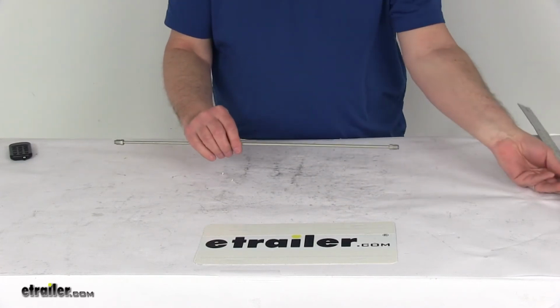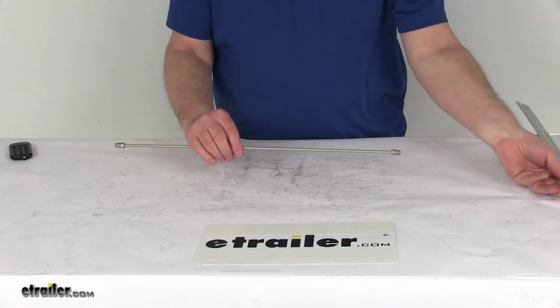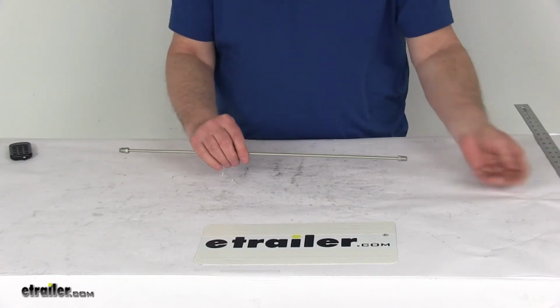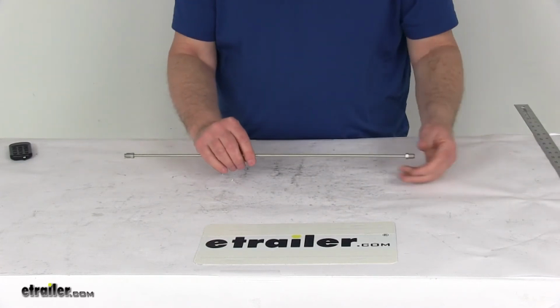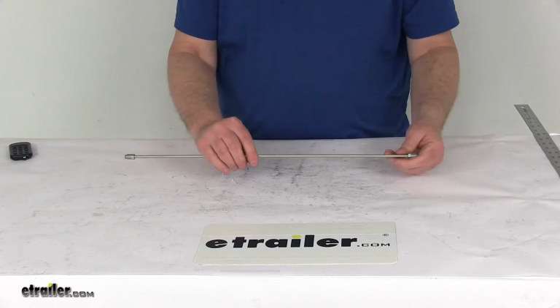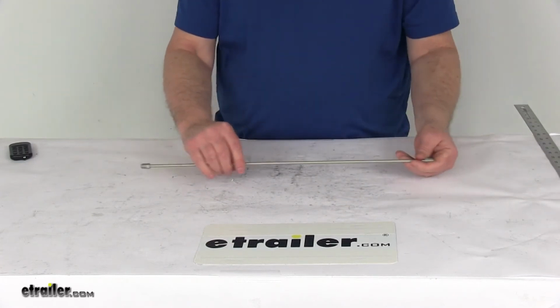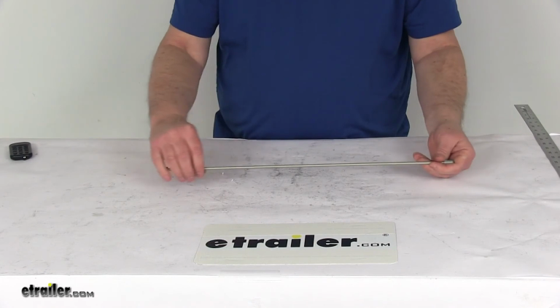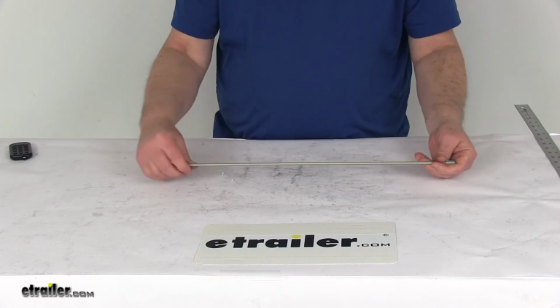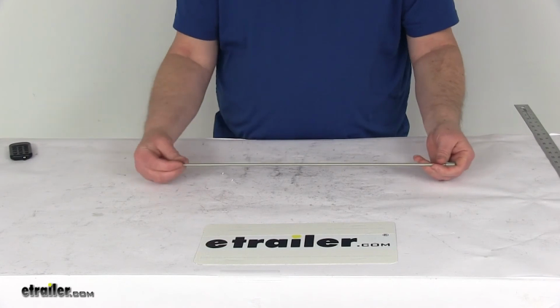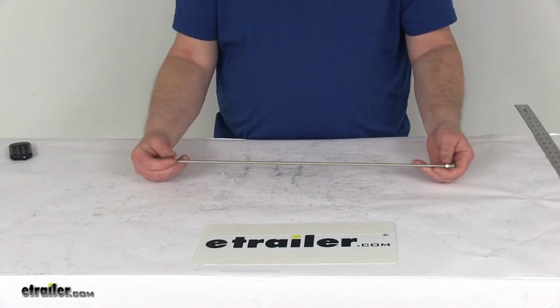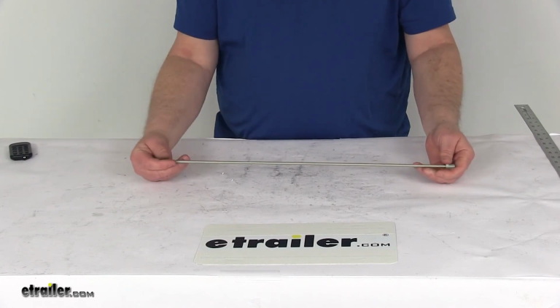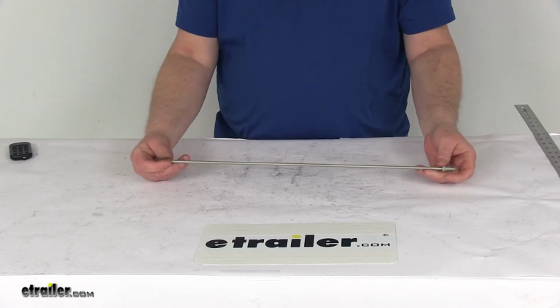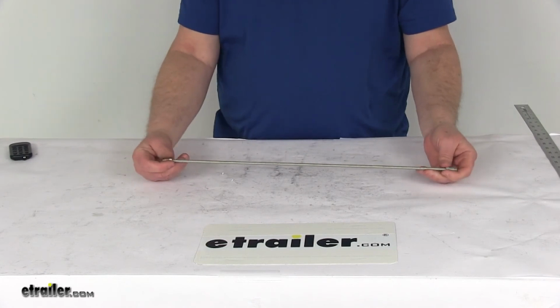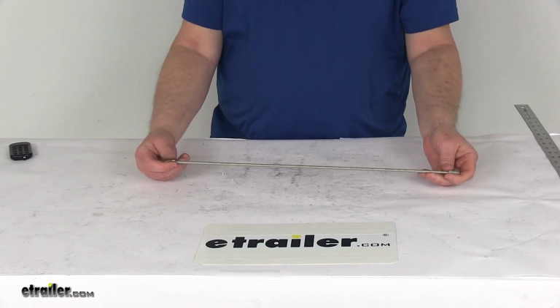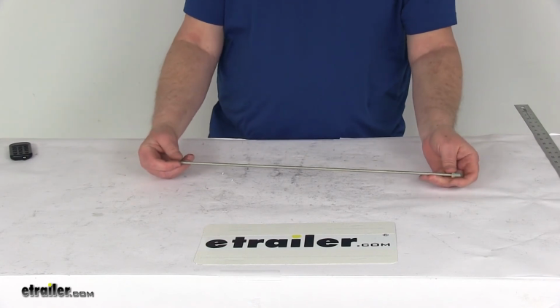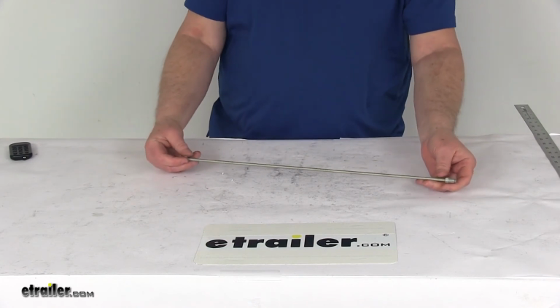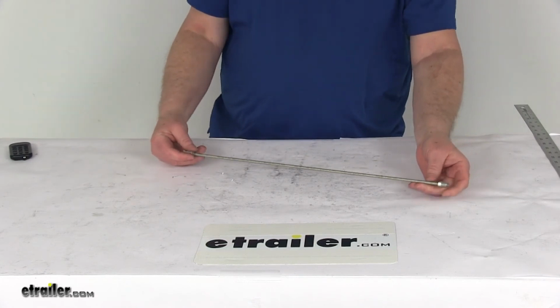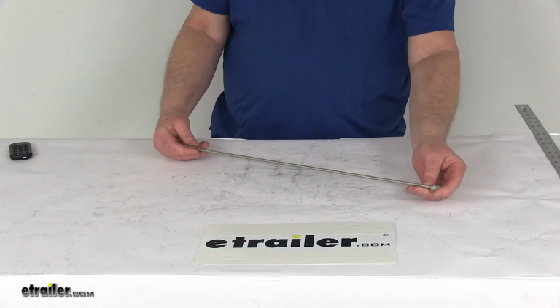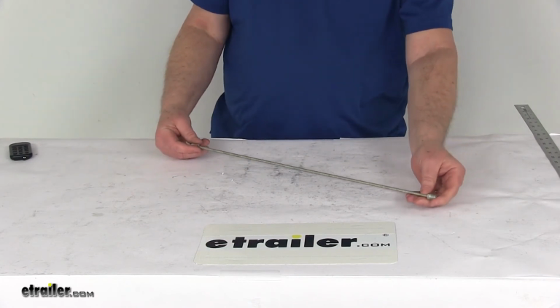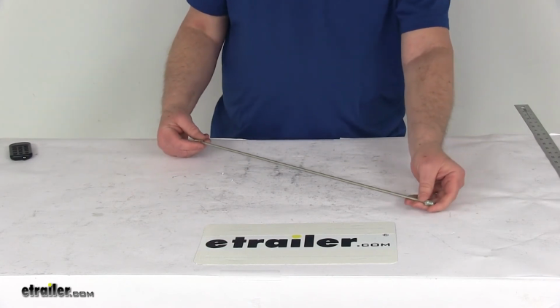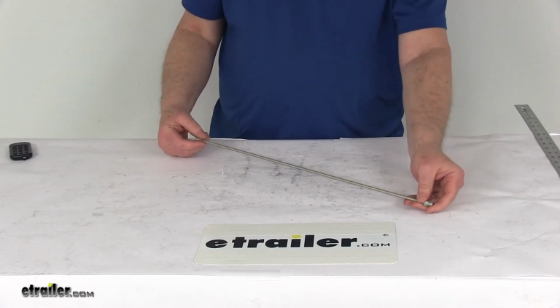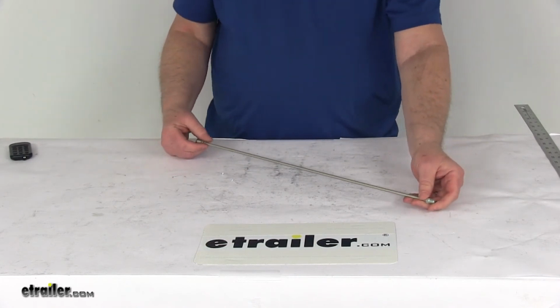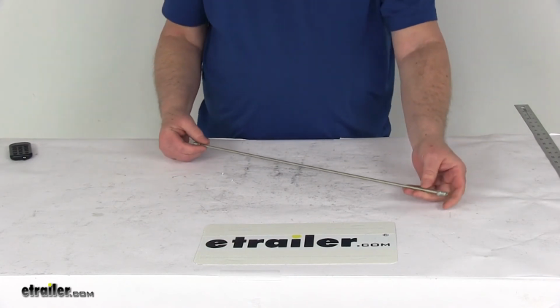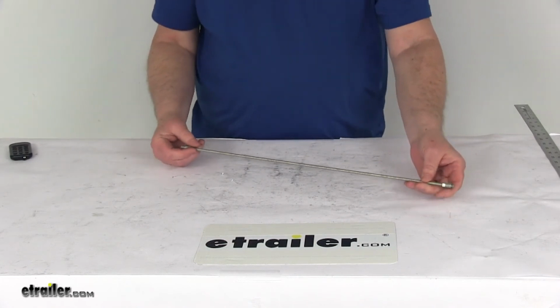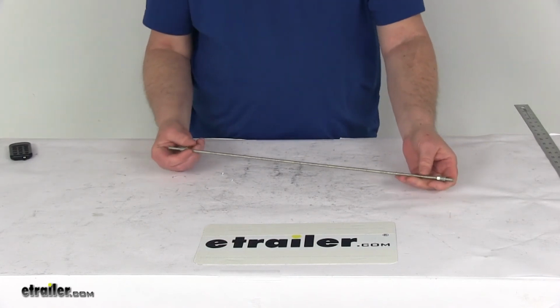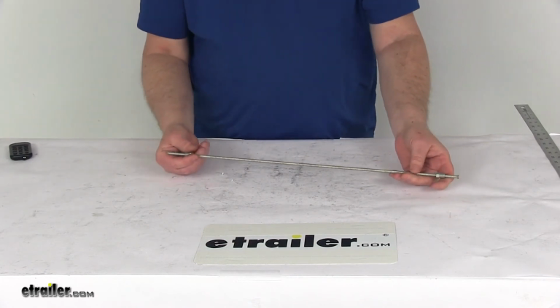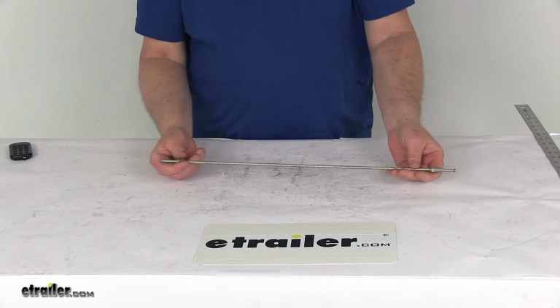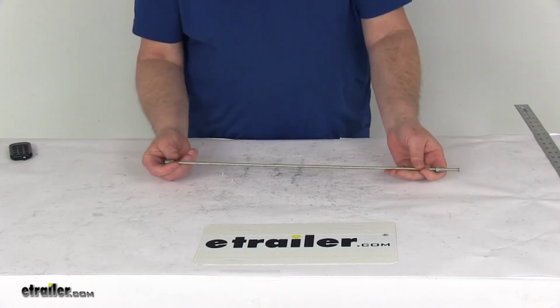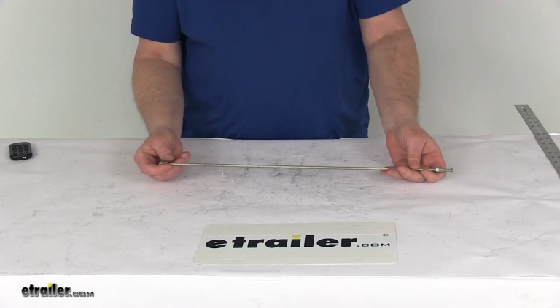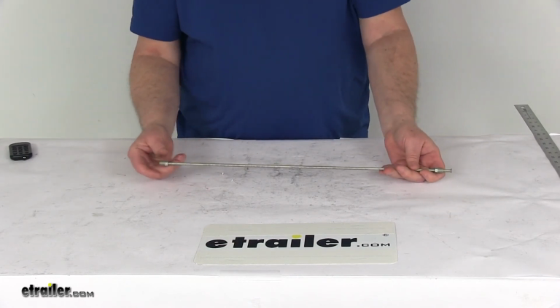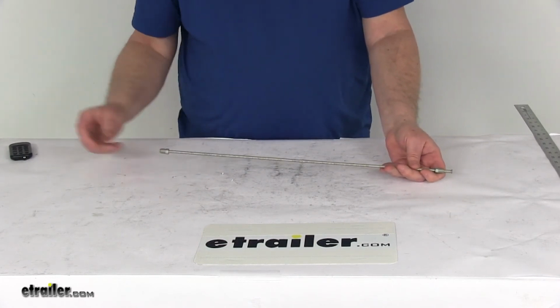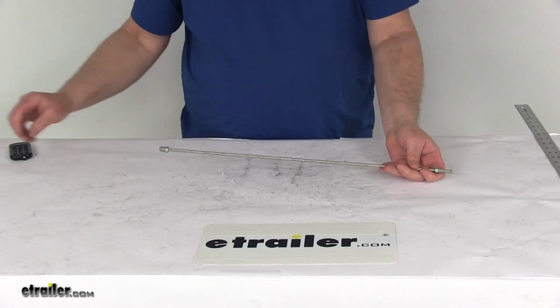That should do it for the review on the Demco 20-inch long steel hydraulic brake line for drum brakes.